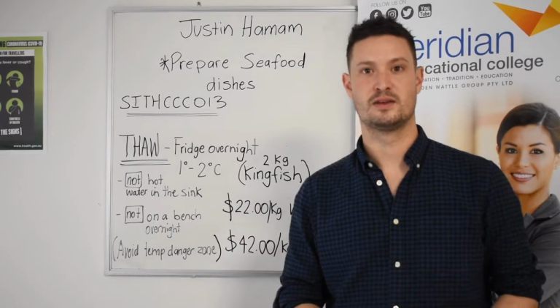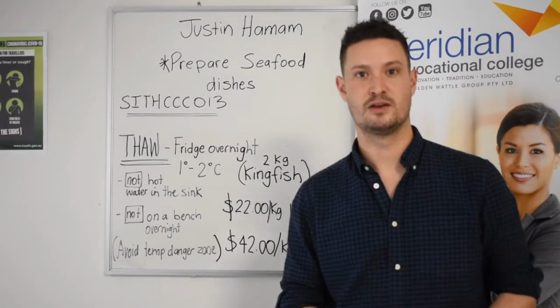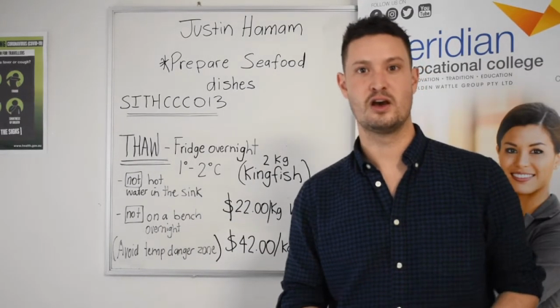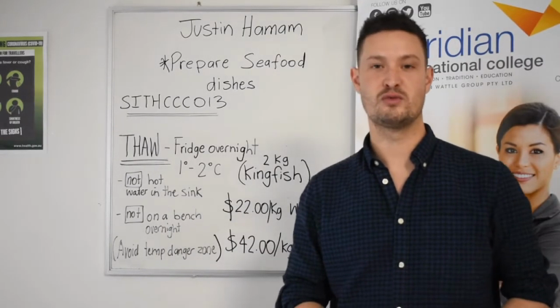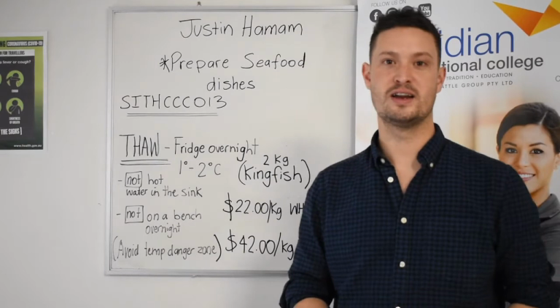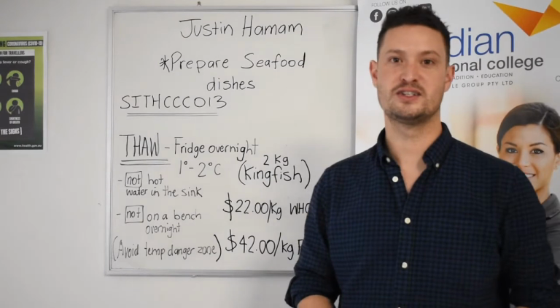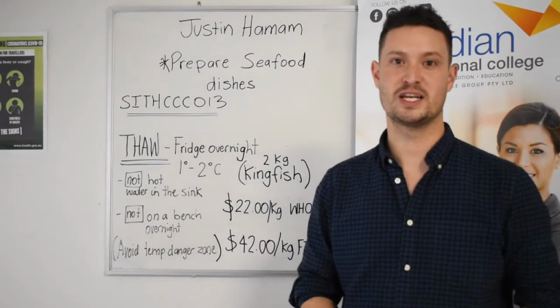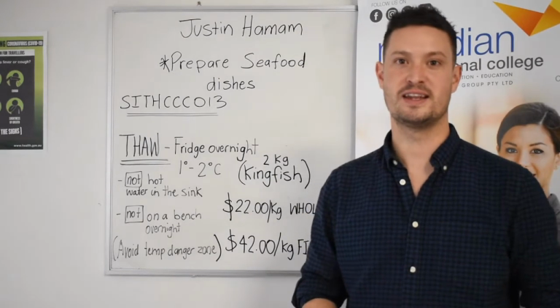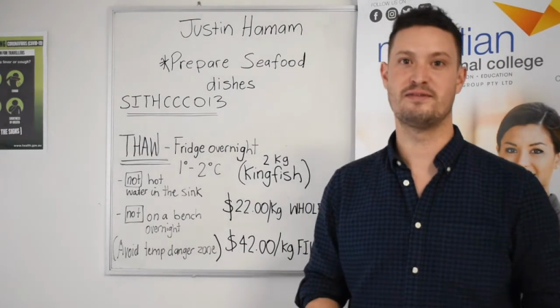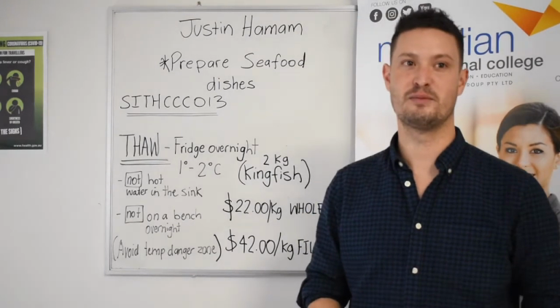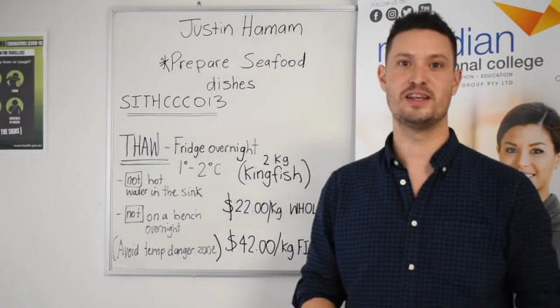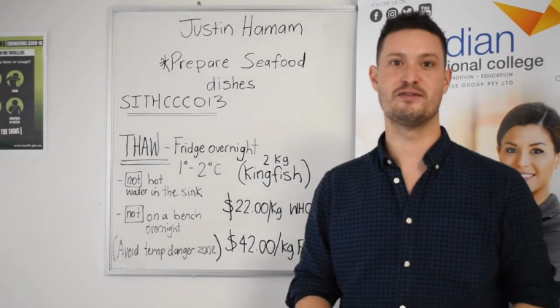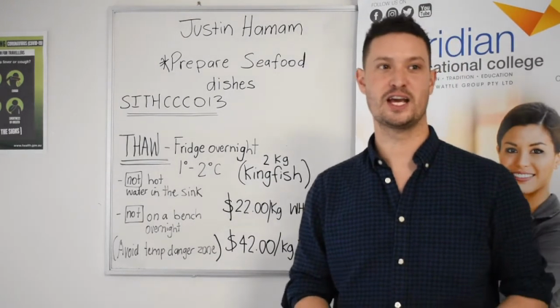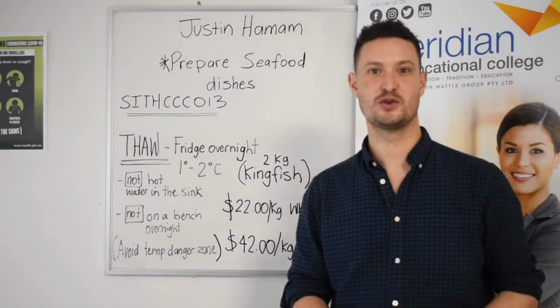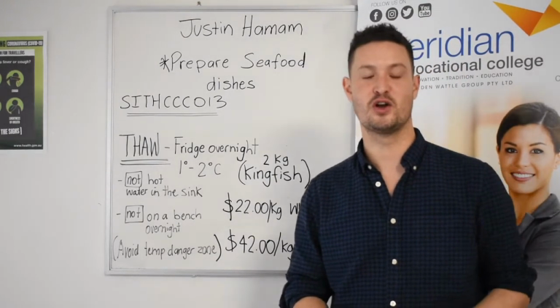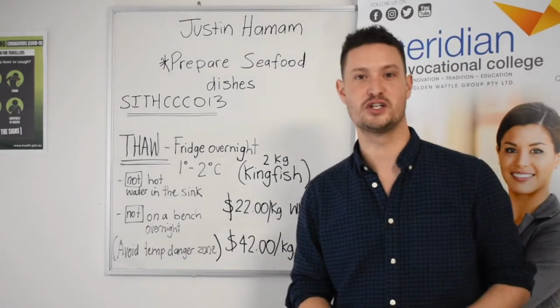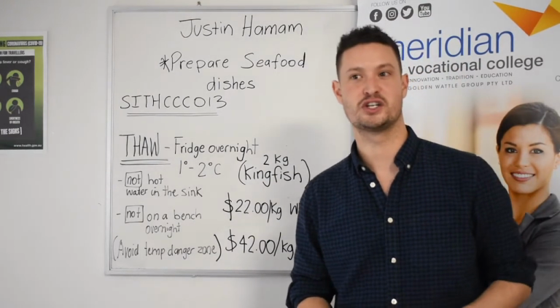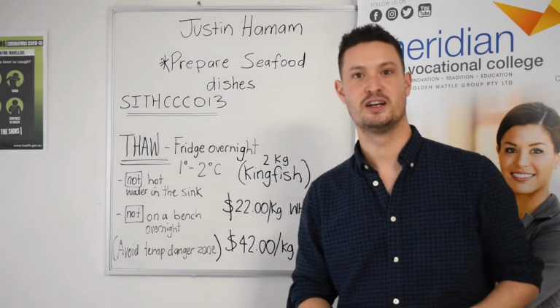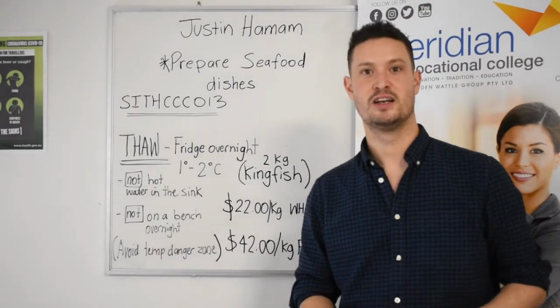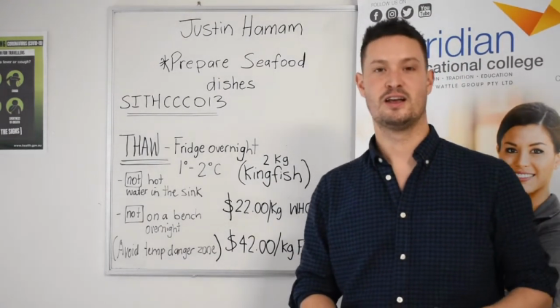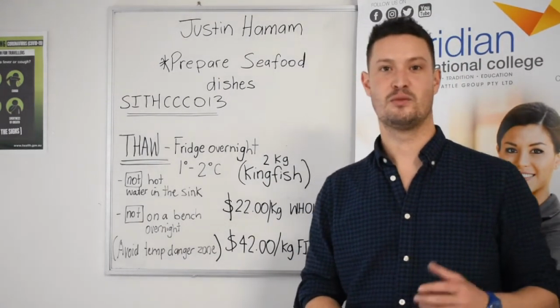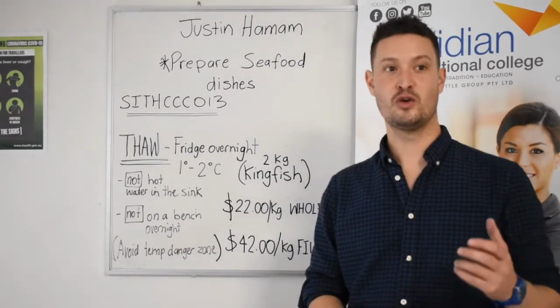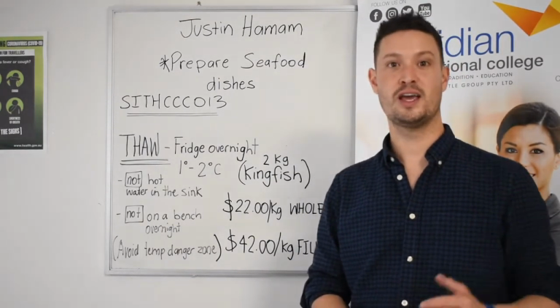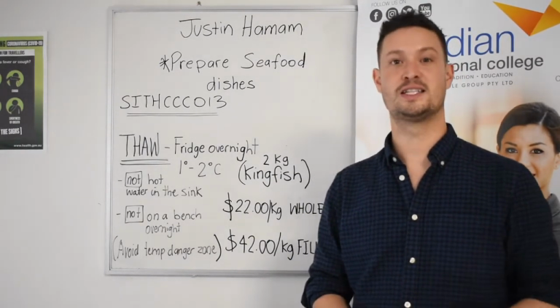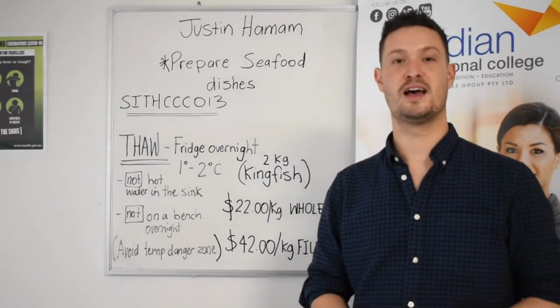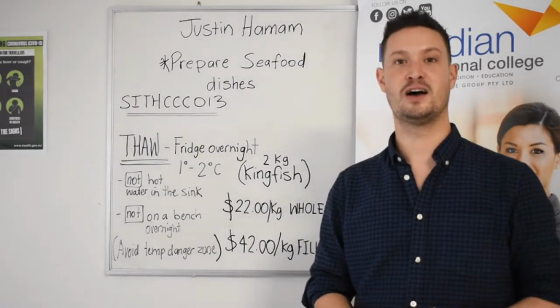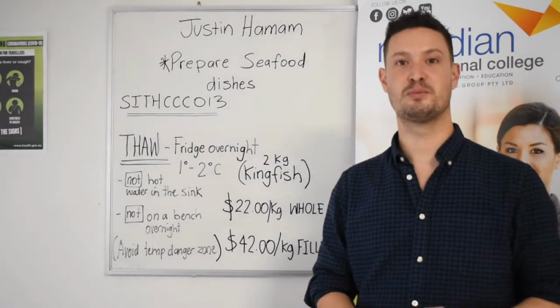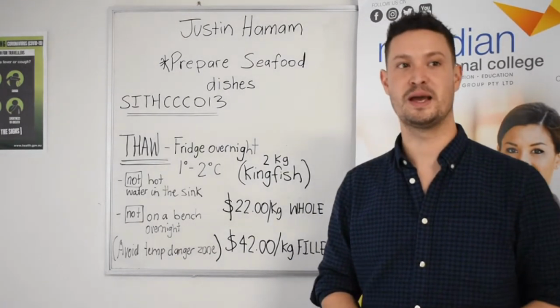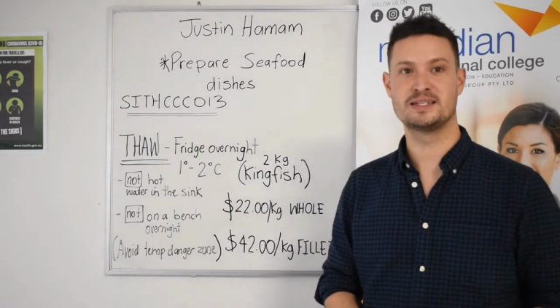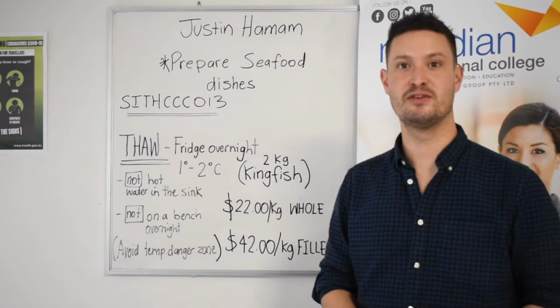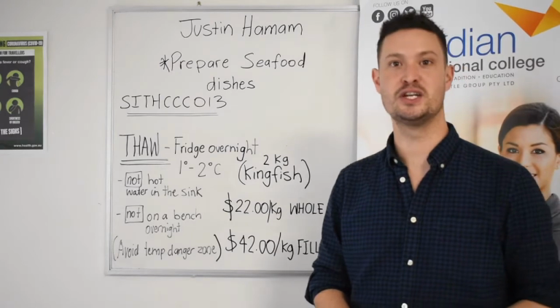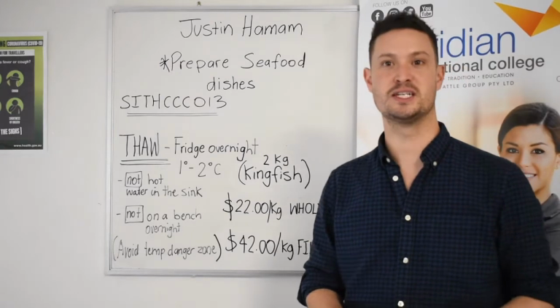Hello everyone, it's Justin here from Meridian Vocational College. We're looking at how to prepare seafood dishes.